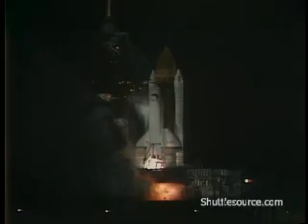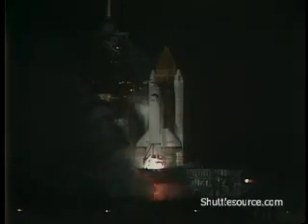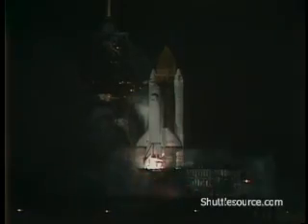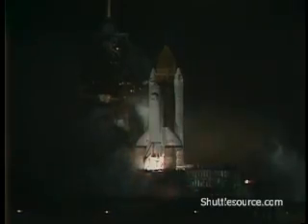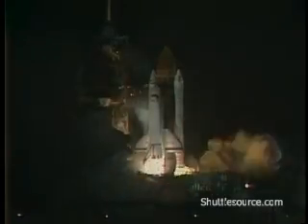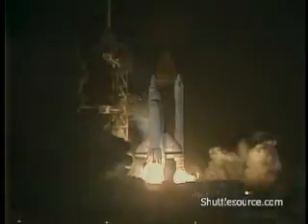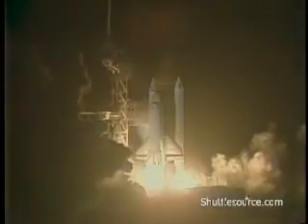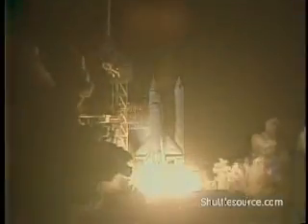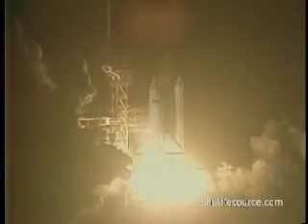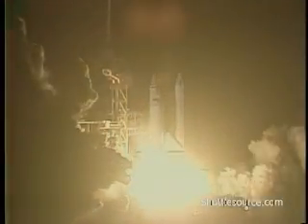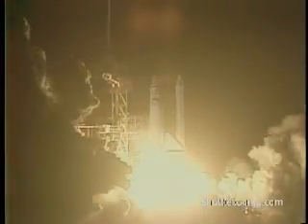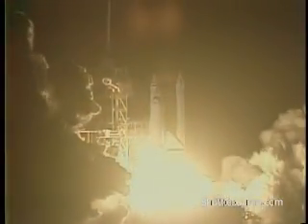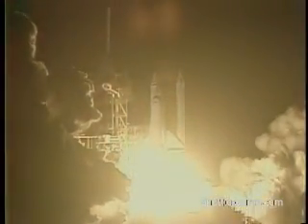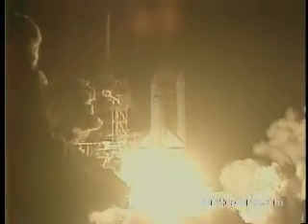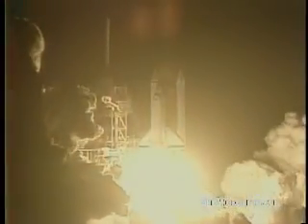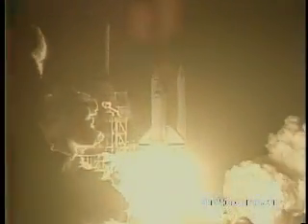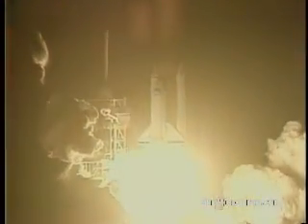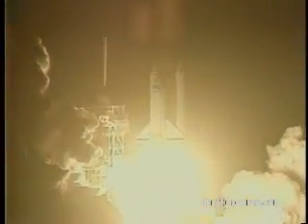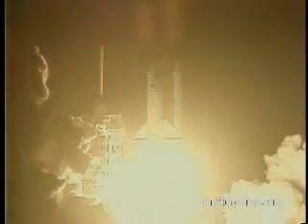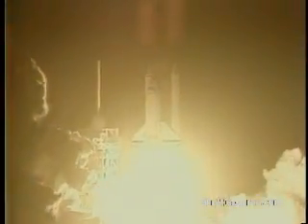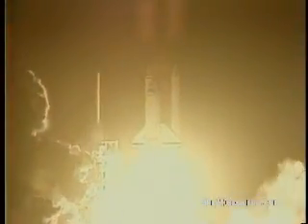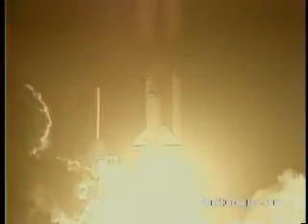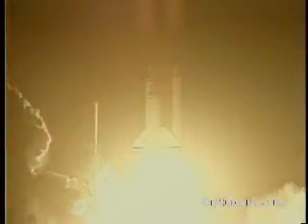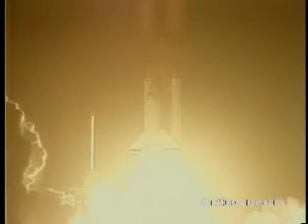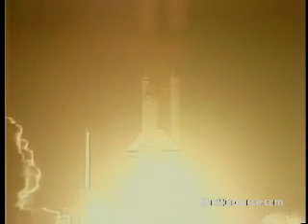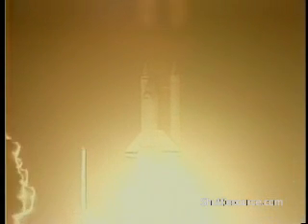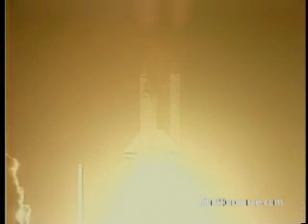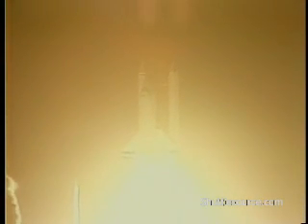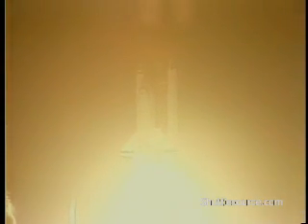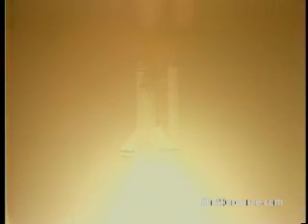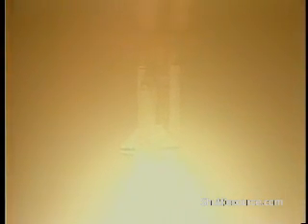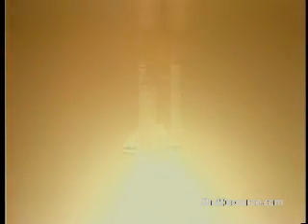We have ignition. We have liftoff. Liftoff of Columbia in Mission 61C. And the shuttle has cleared the tower.